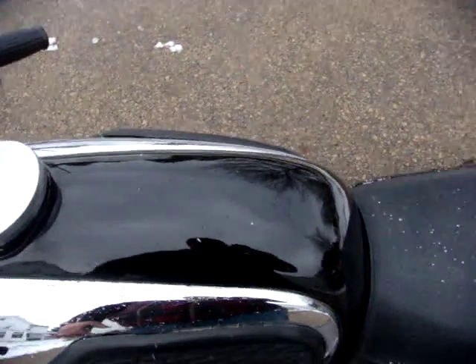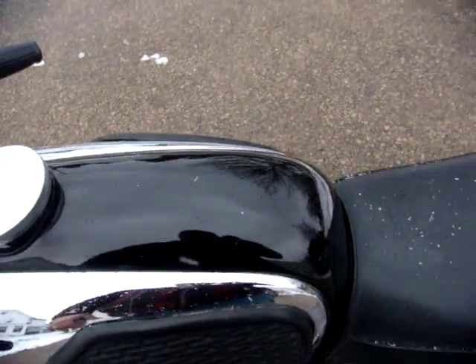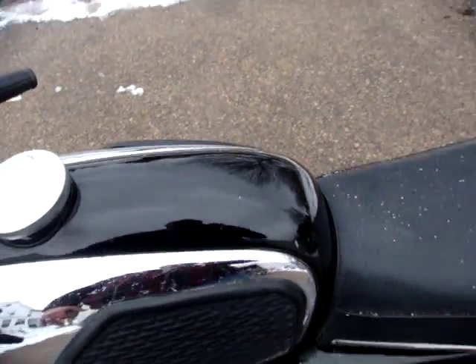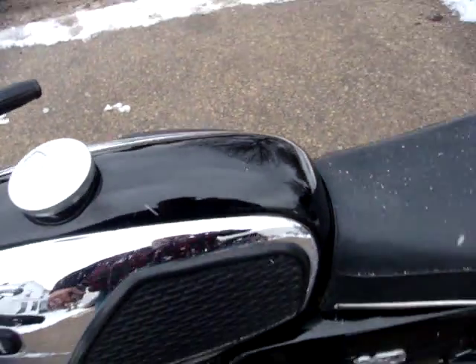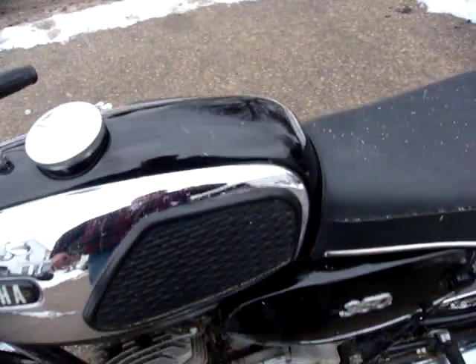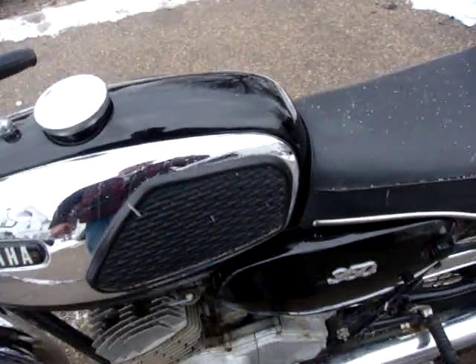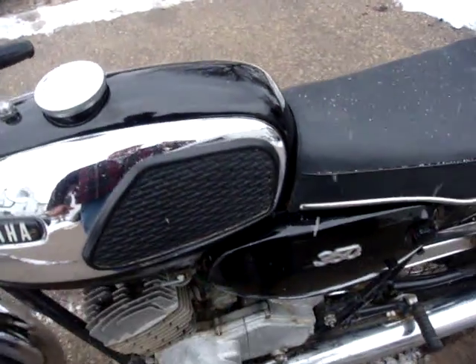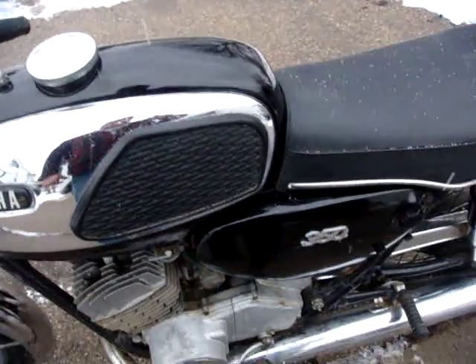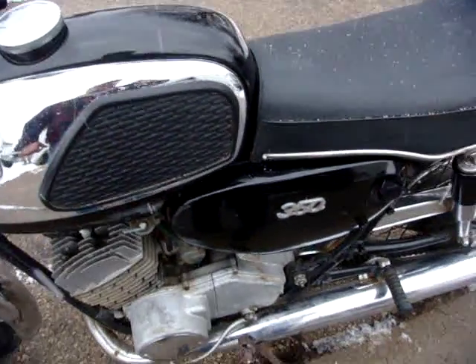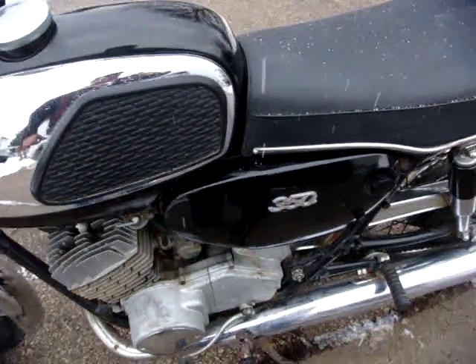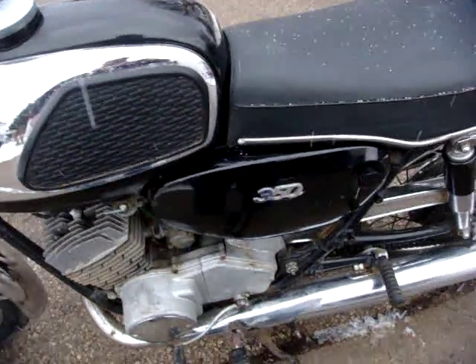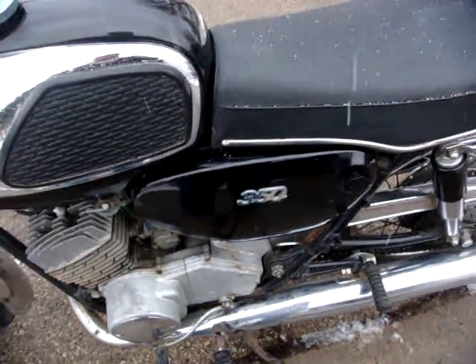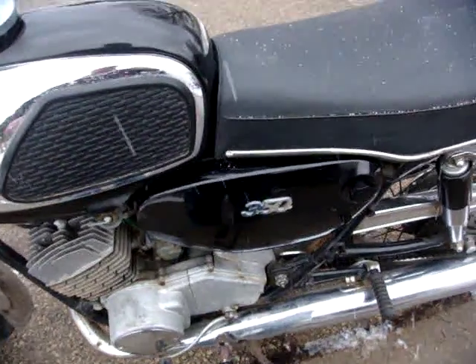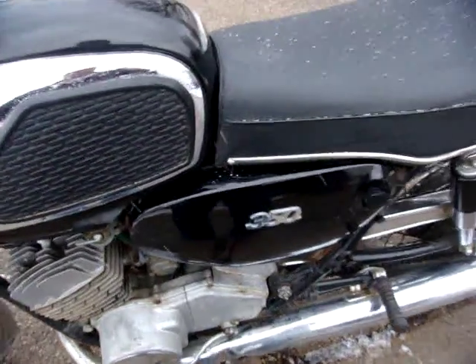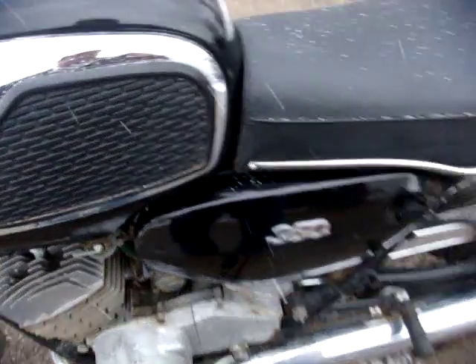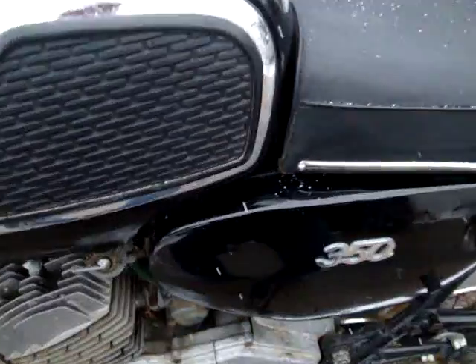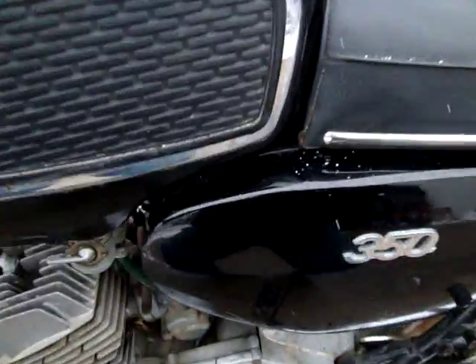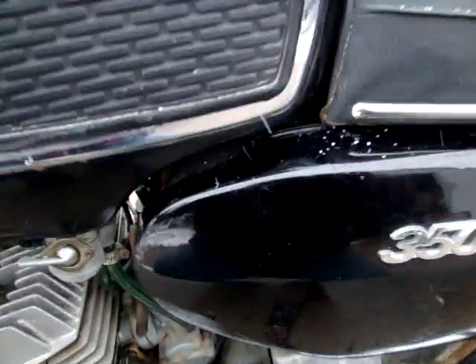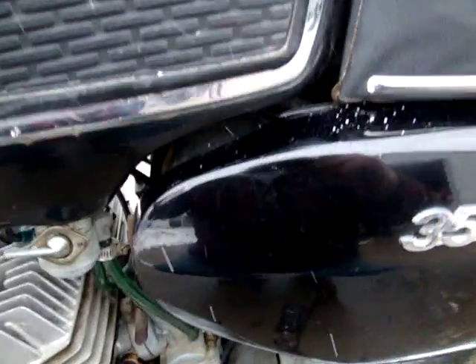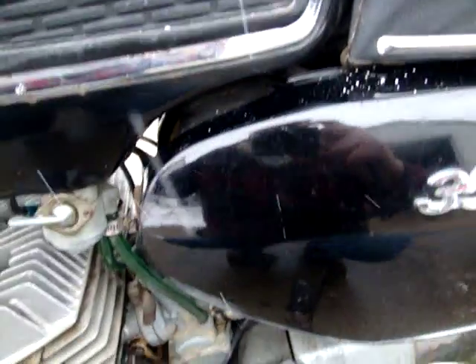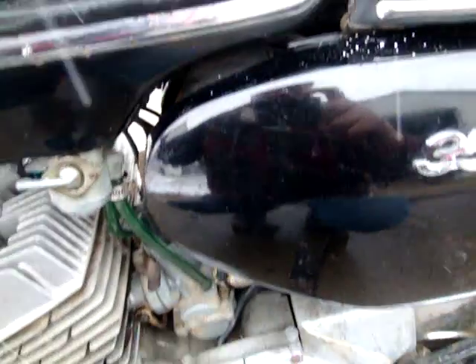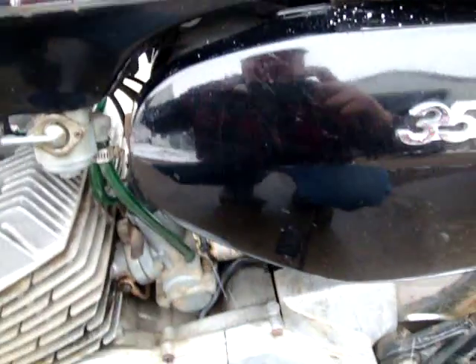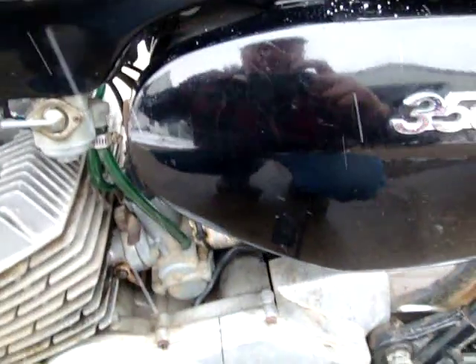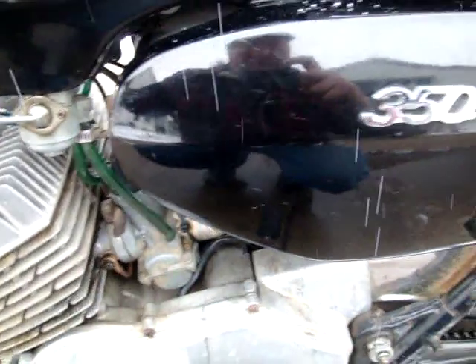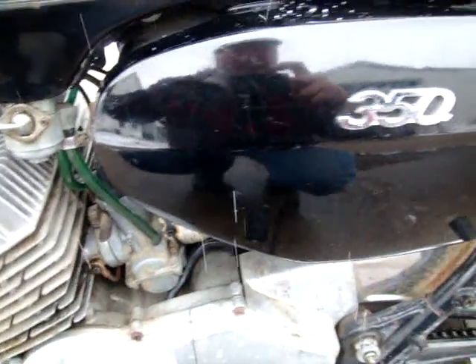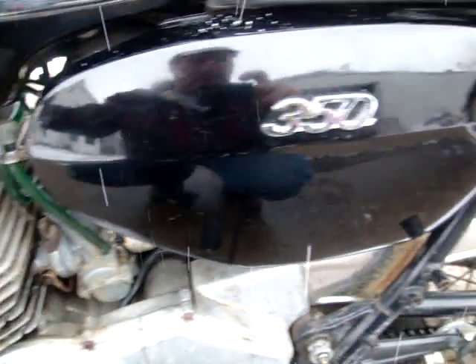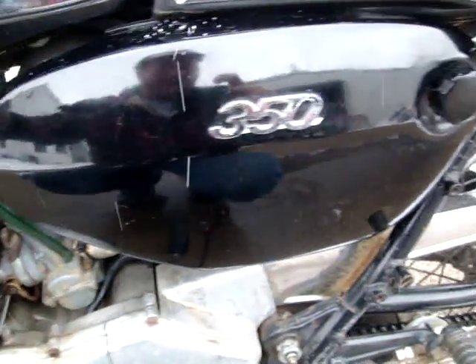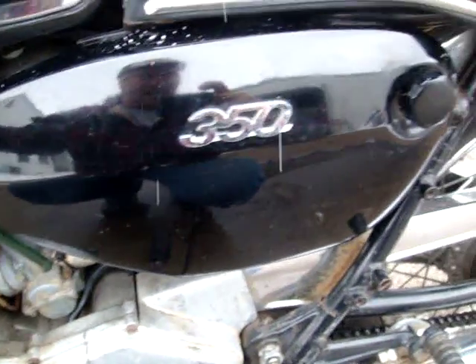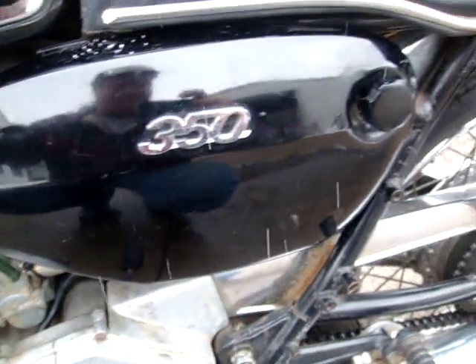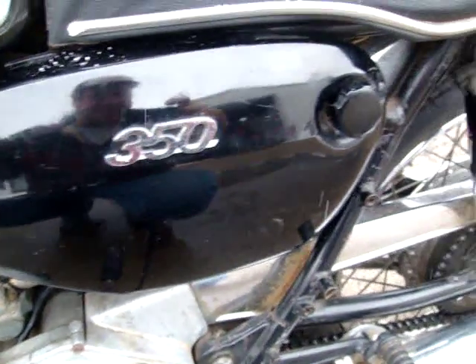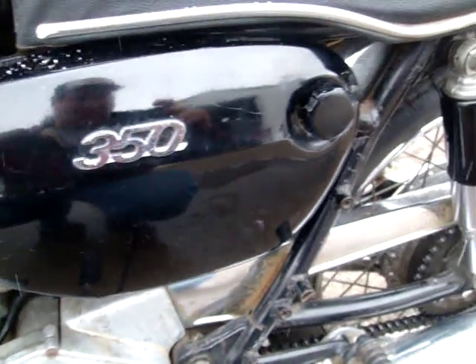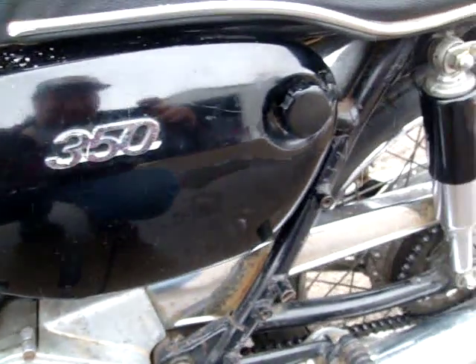Usually you see them in red and blue. Usually you don't see the black ones, but this is not a repaint — it's original.